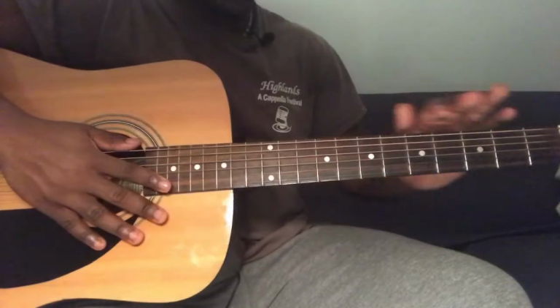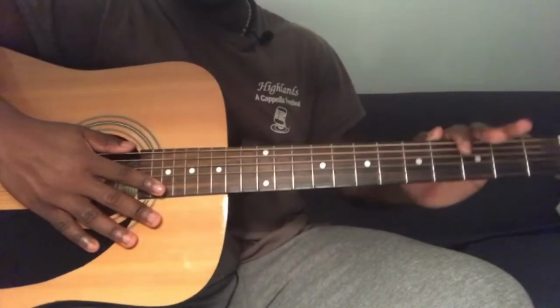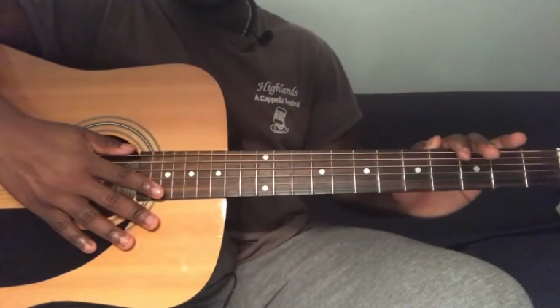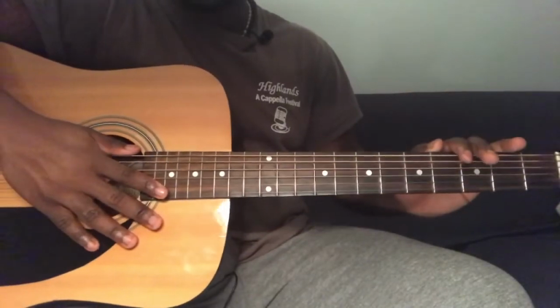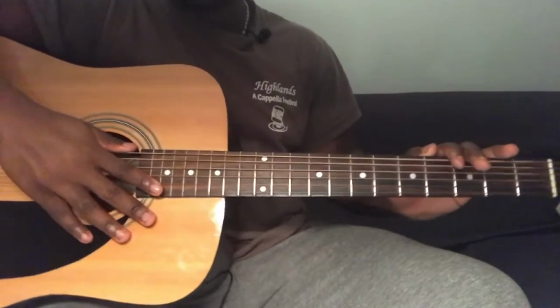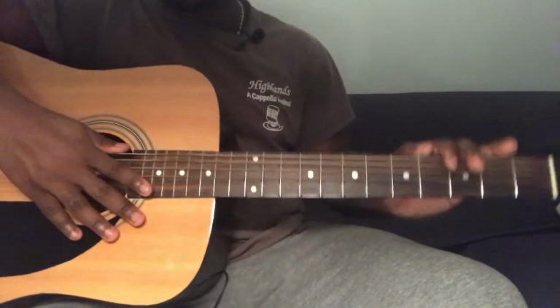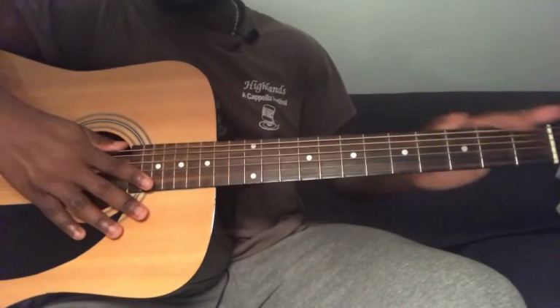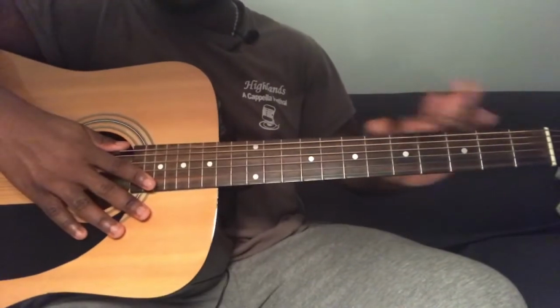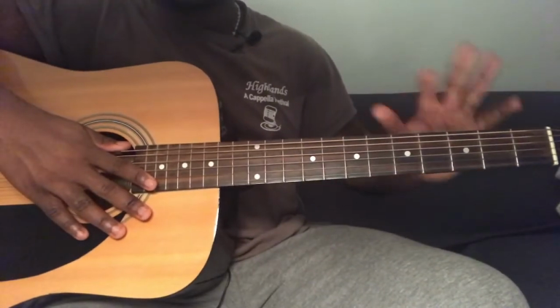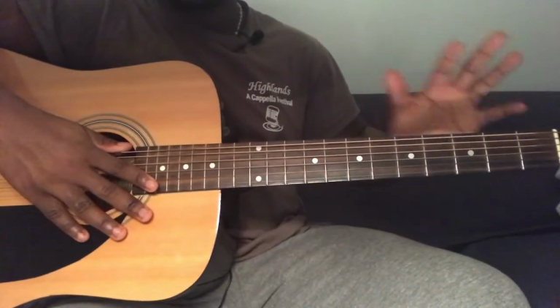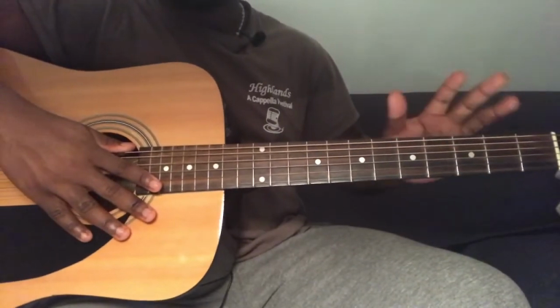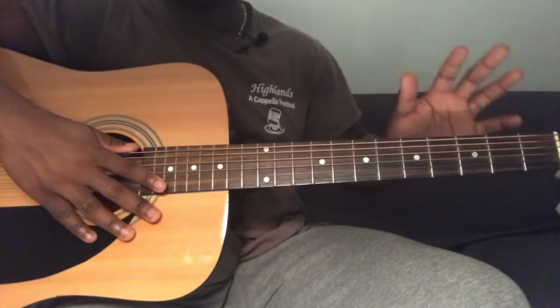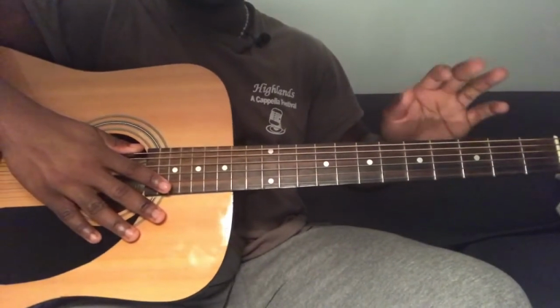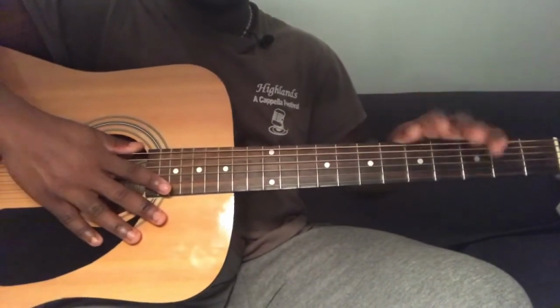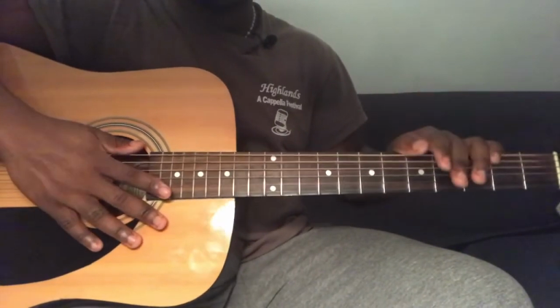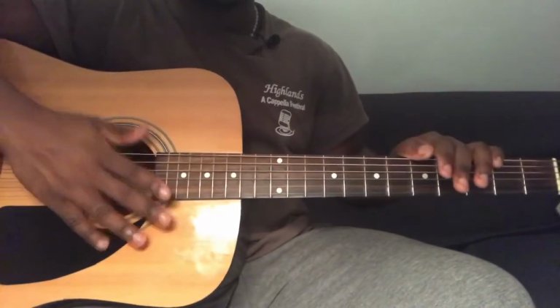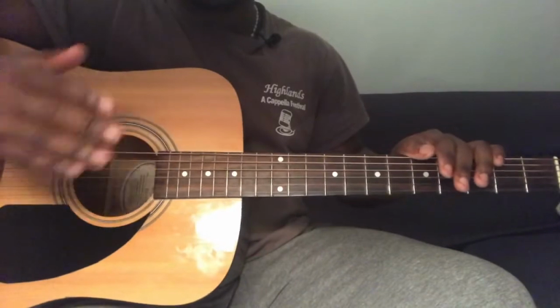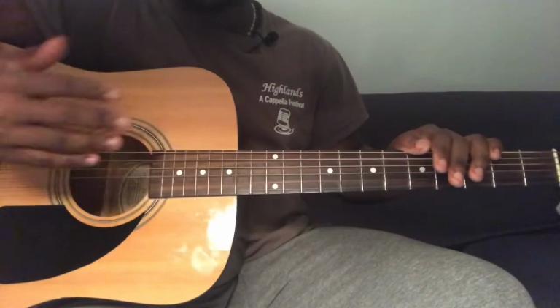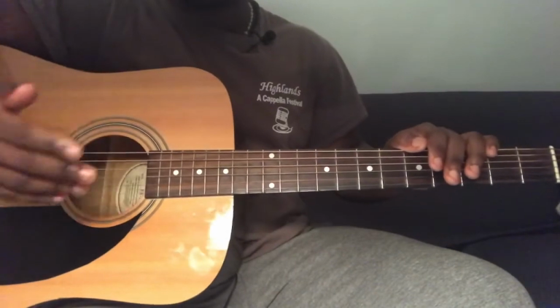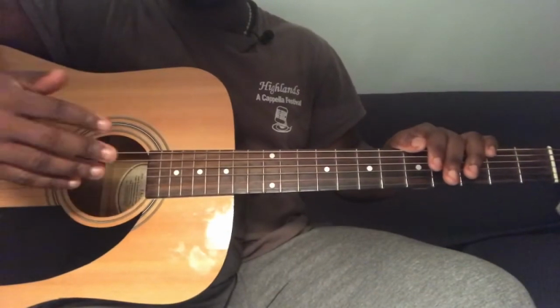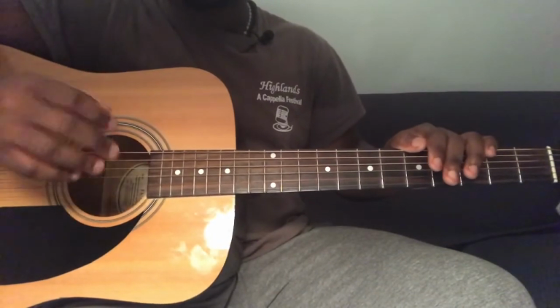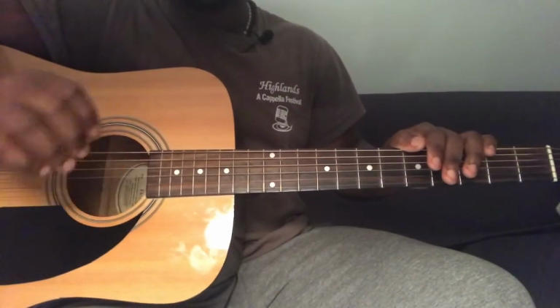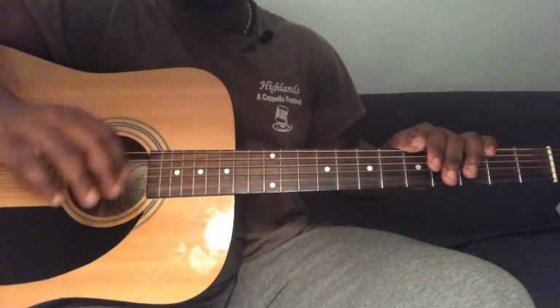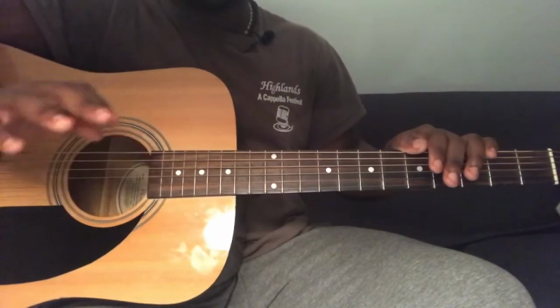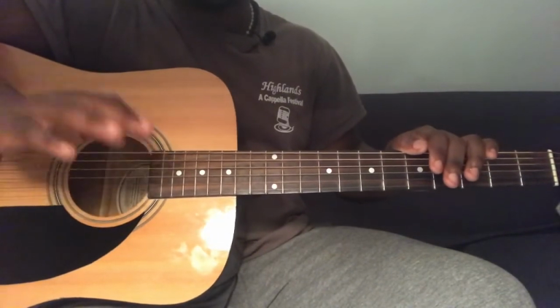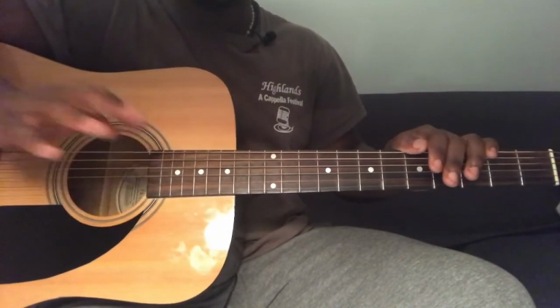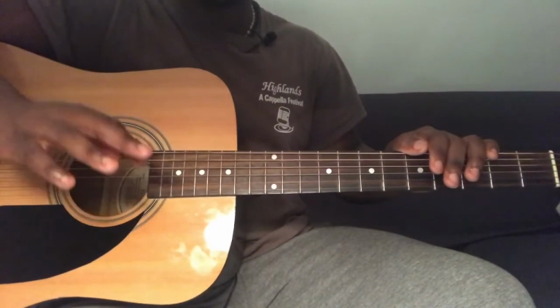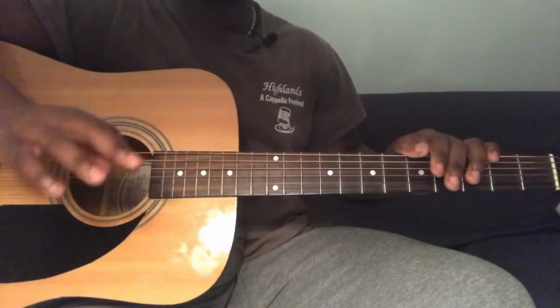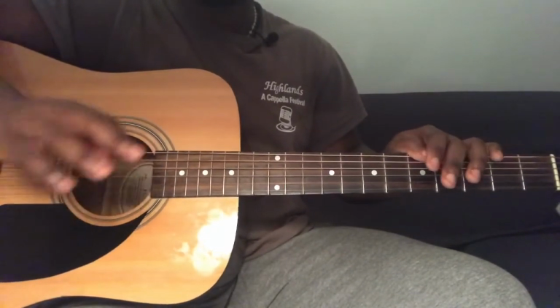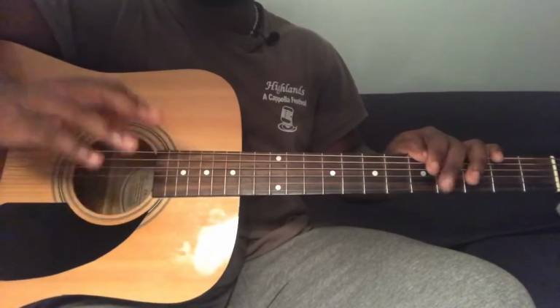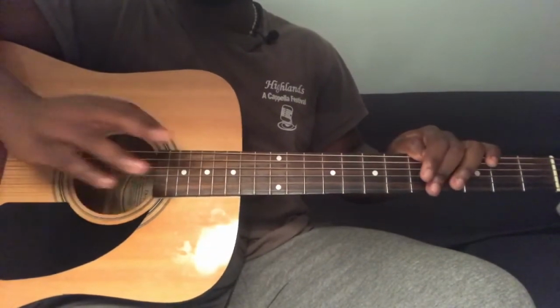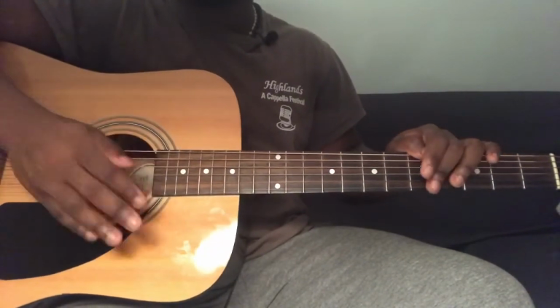So this song is going to be open strings, so we don't need a capo. Also it's a pretty repetitive song, so once you know a couple of things you can pretty much play the entire song.